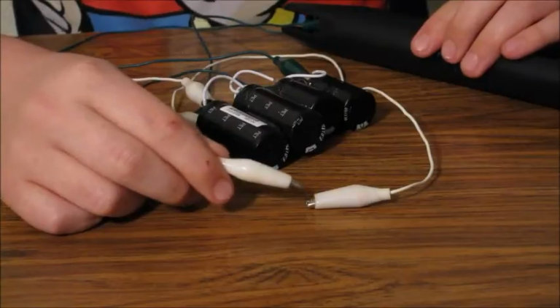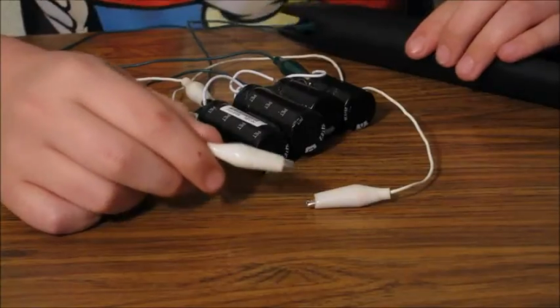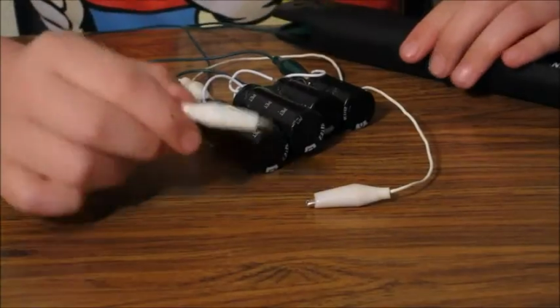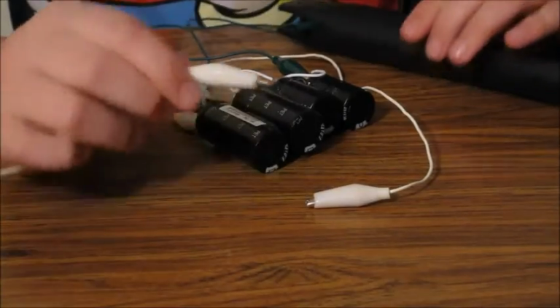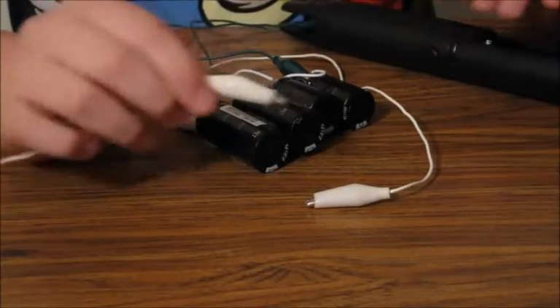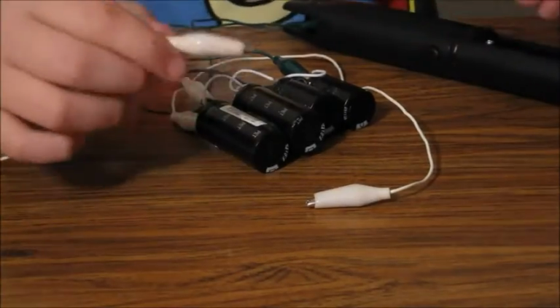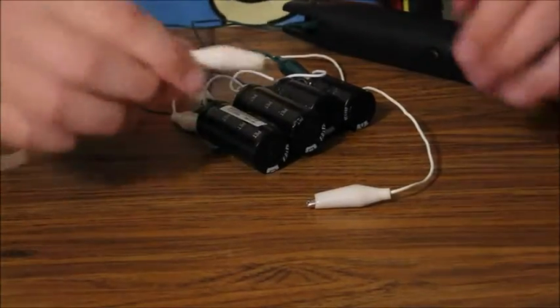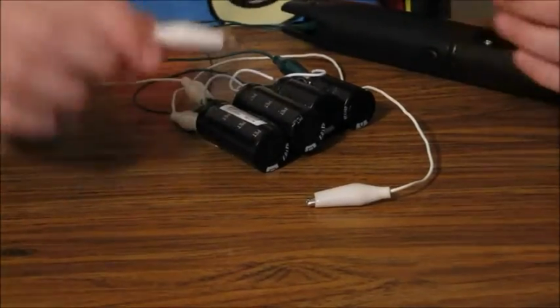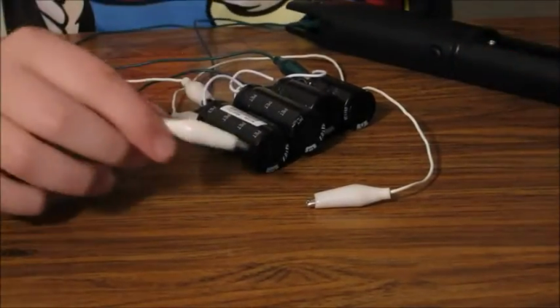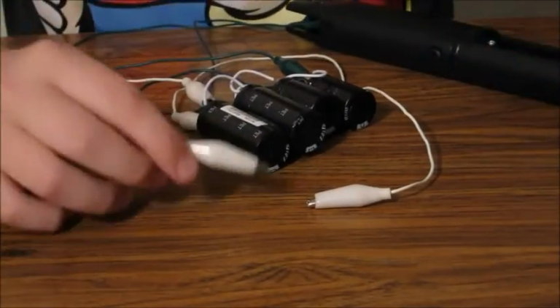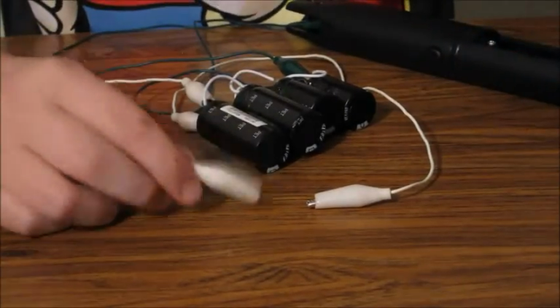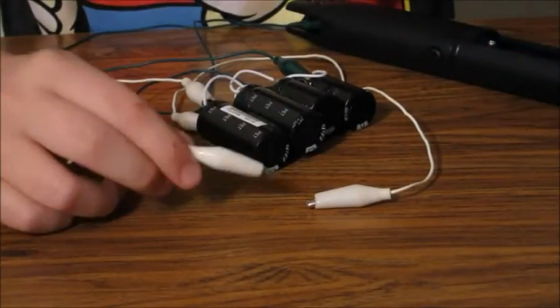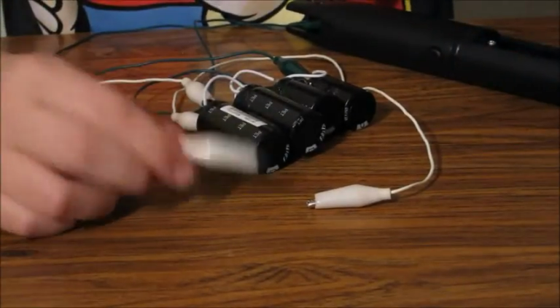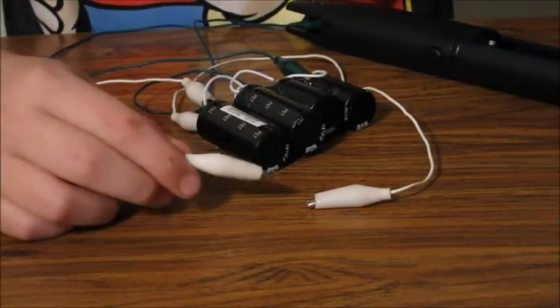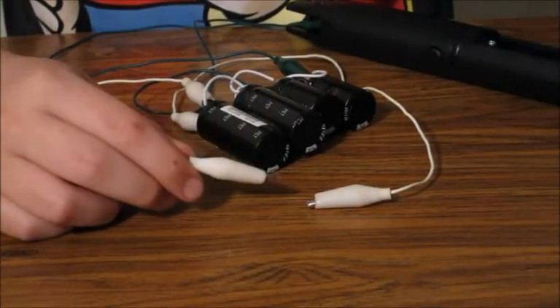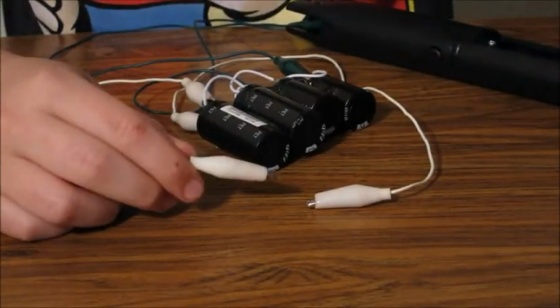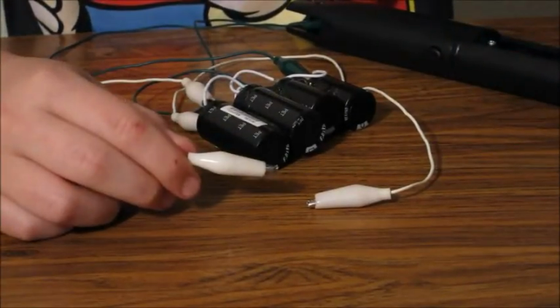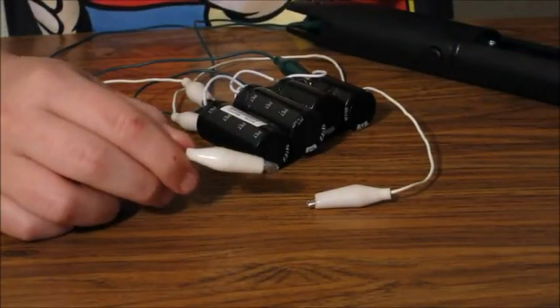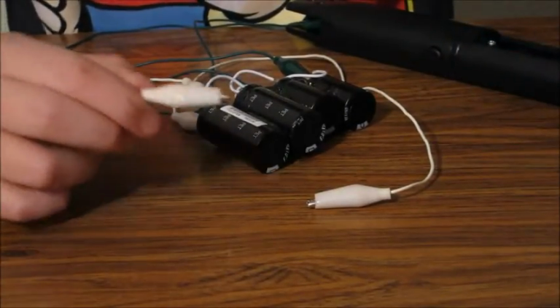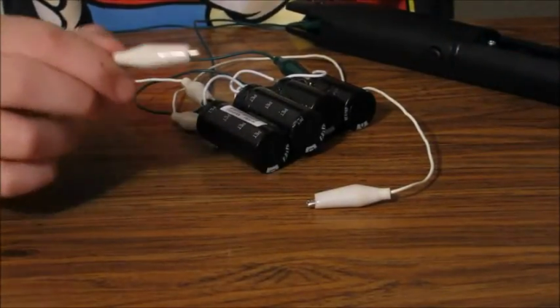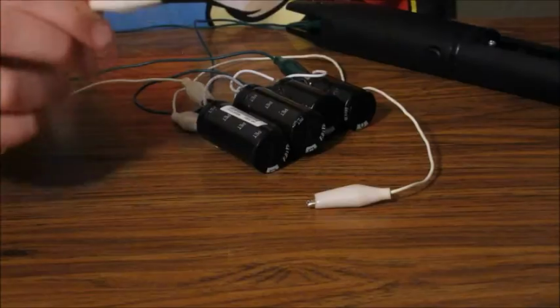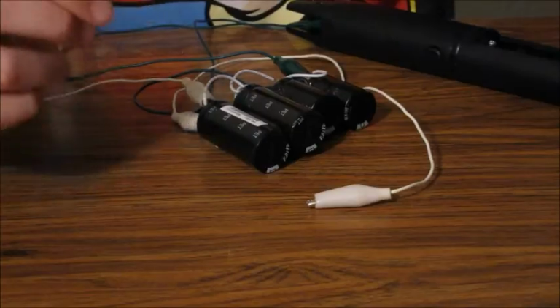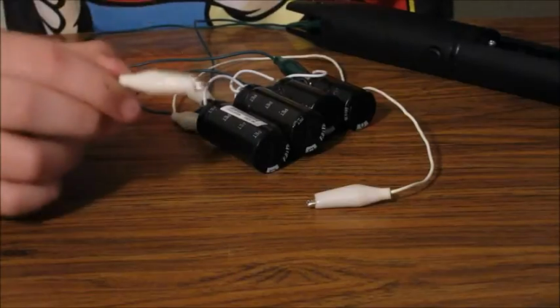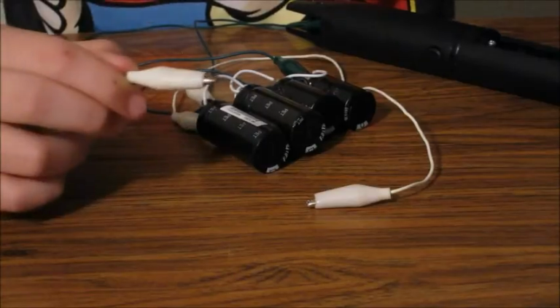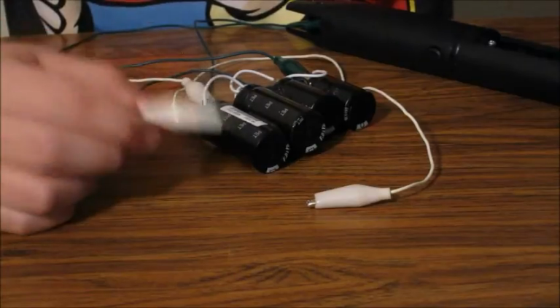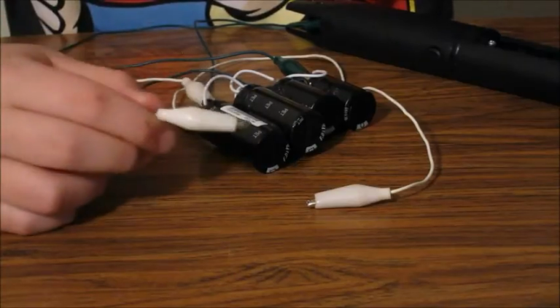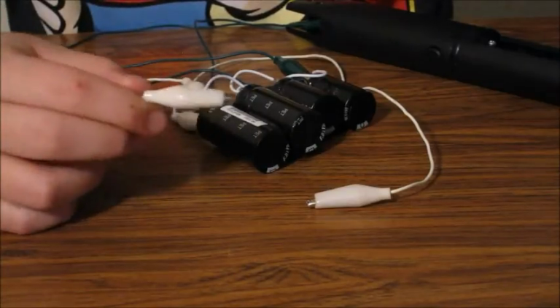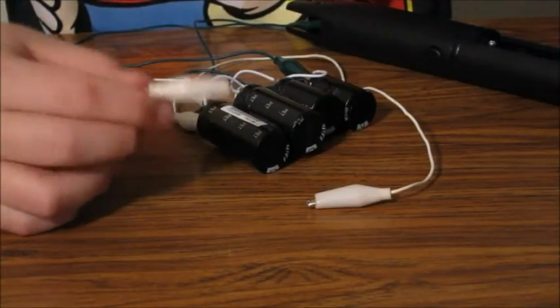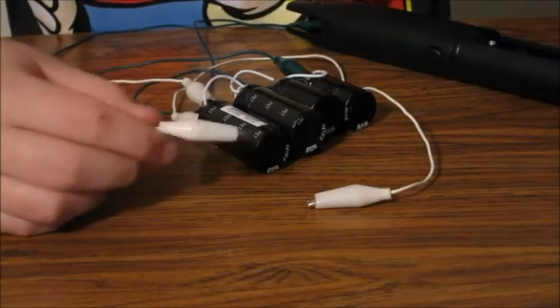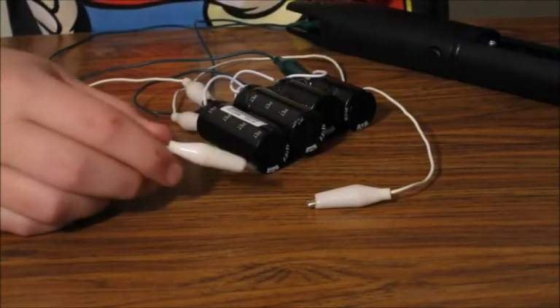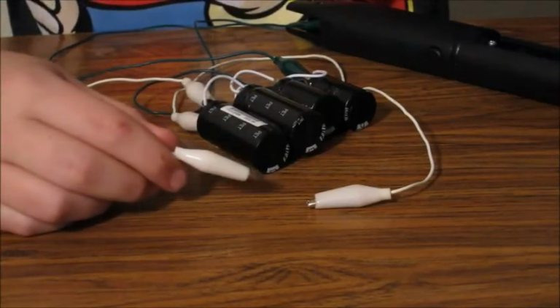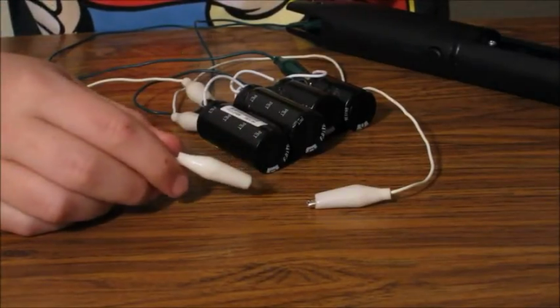Those were pretty big sparks. I'll move on to the last part right now.